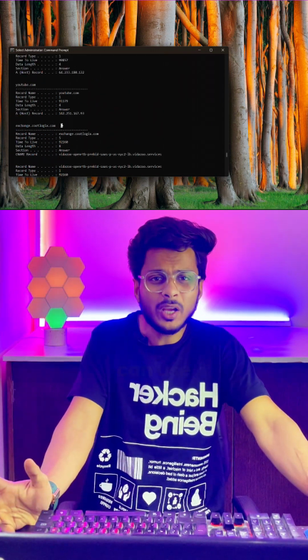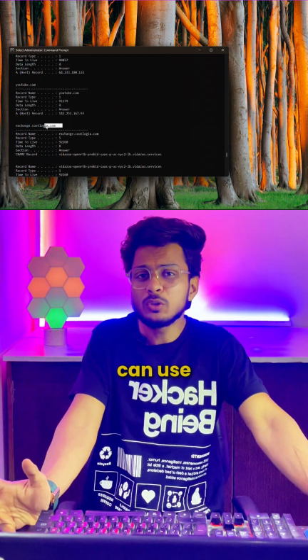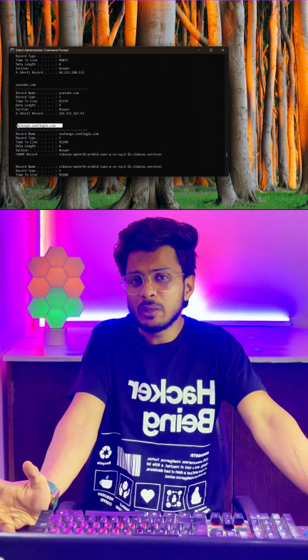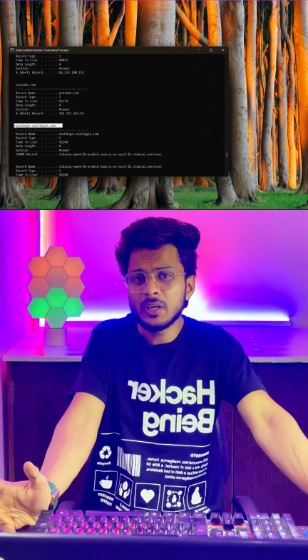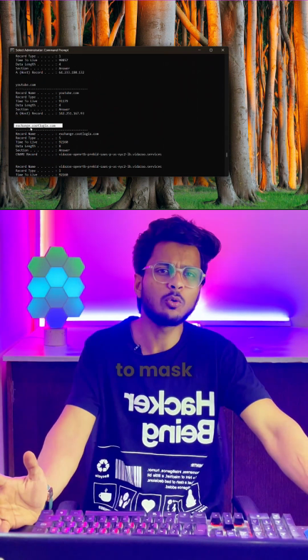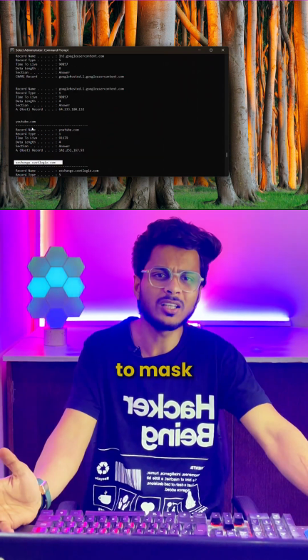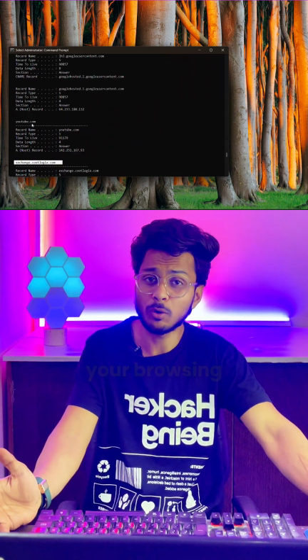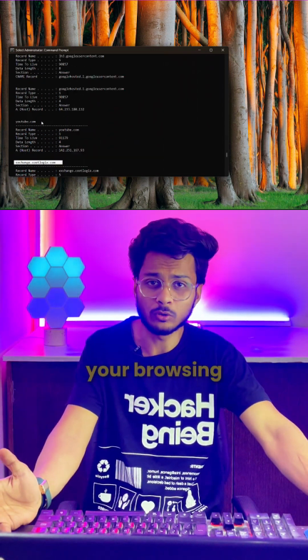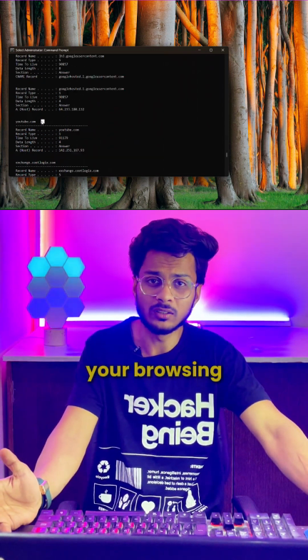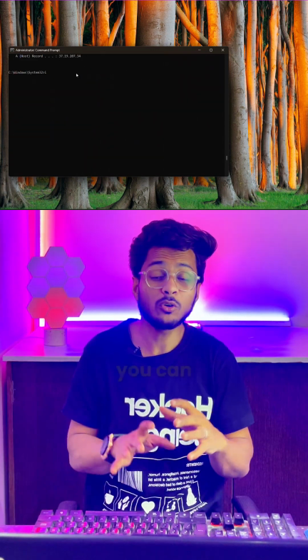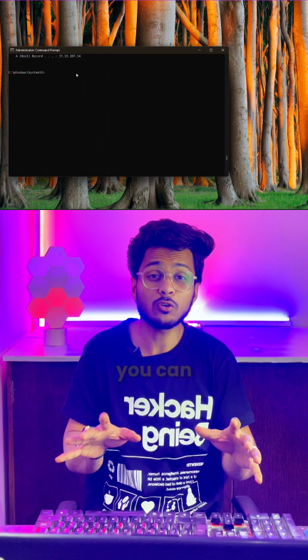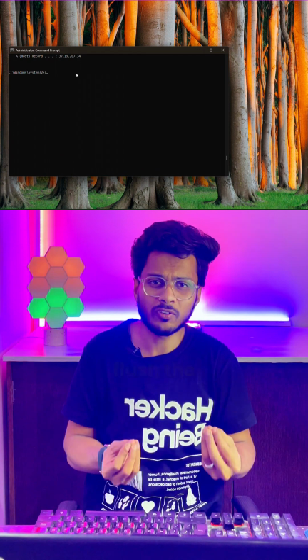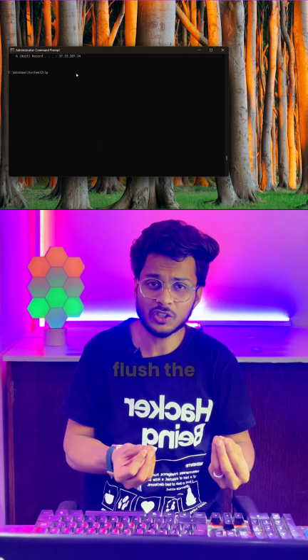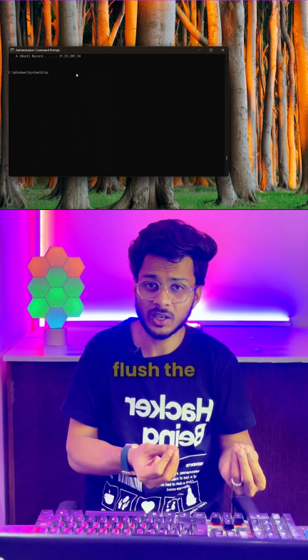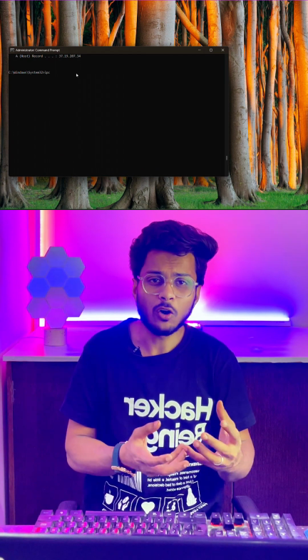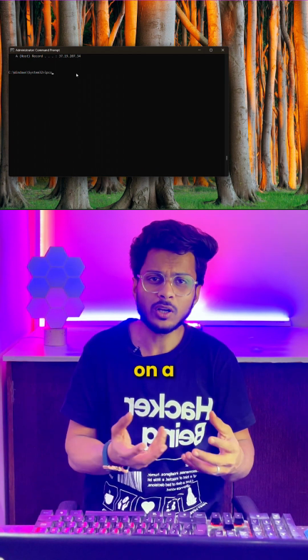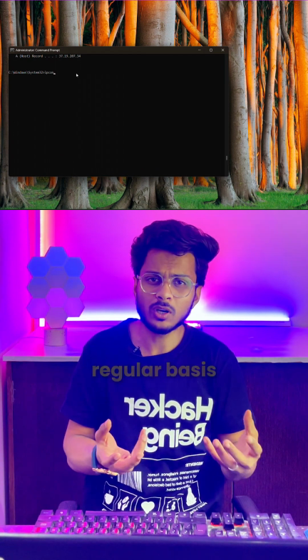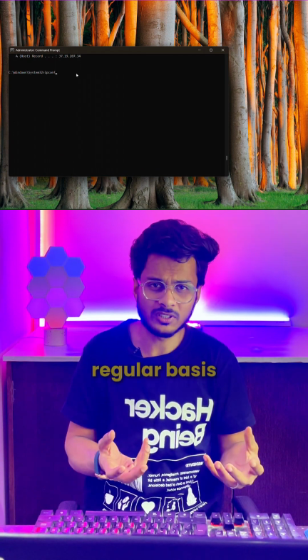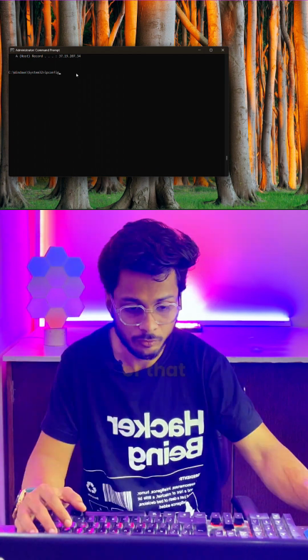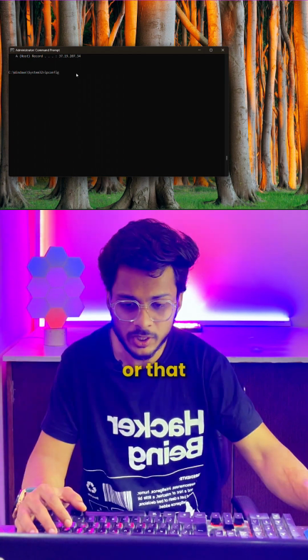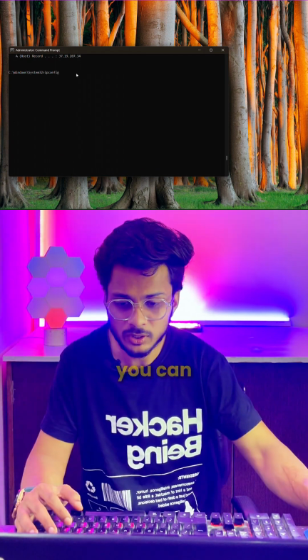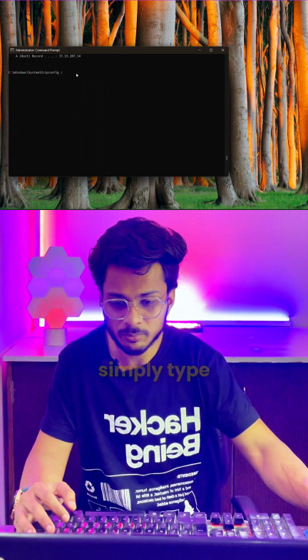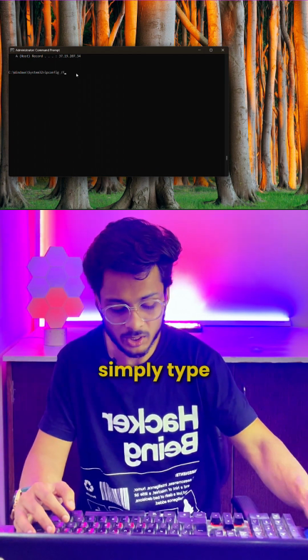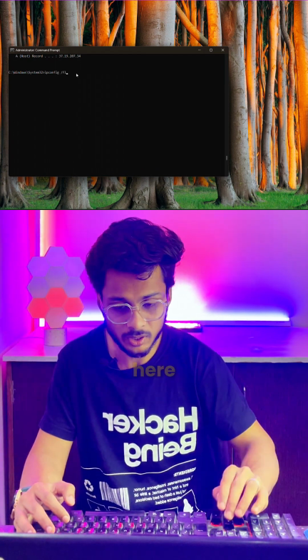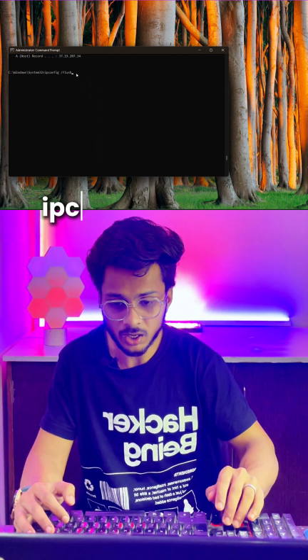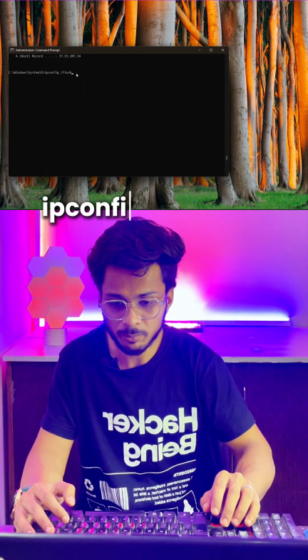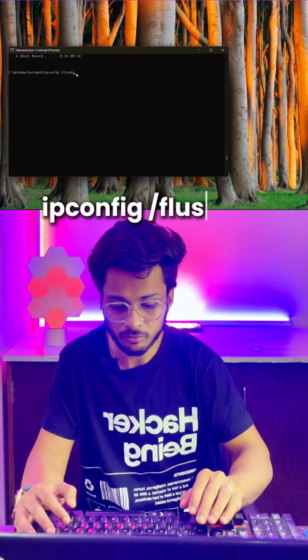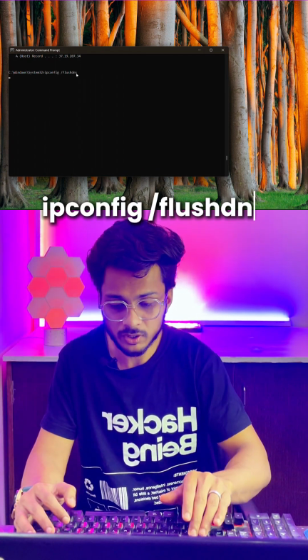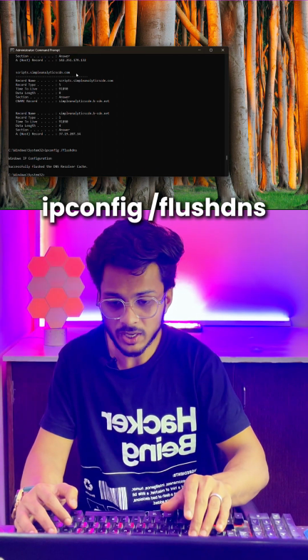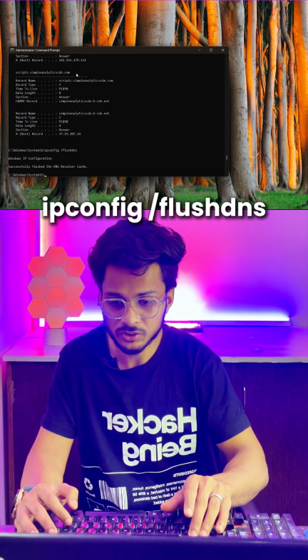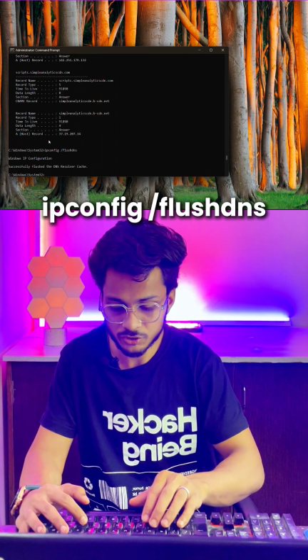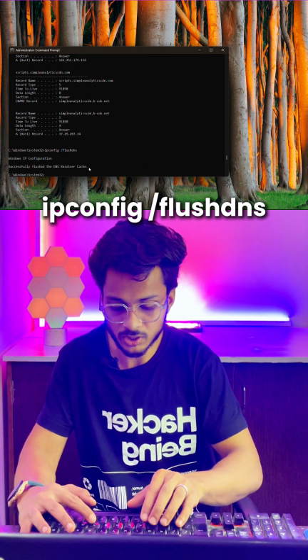So to avoid this, you can use a VPN to mask your browsing. And you can also flush the DNS on a regular basis. For that, you can simply type here: ipconfig /flushdns.